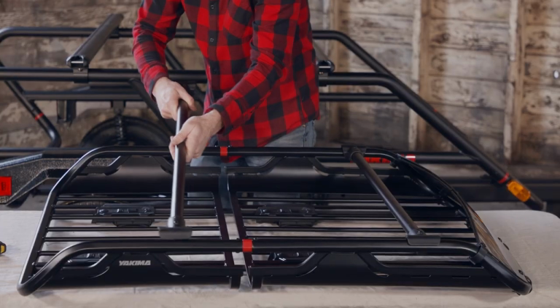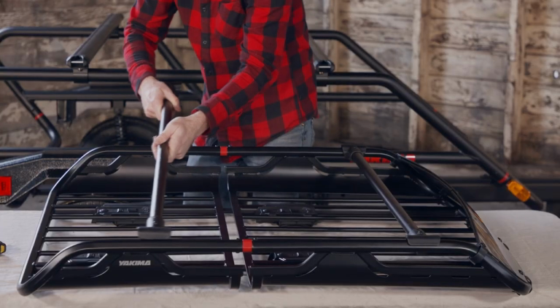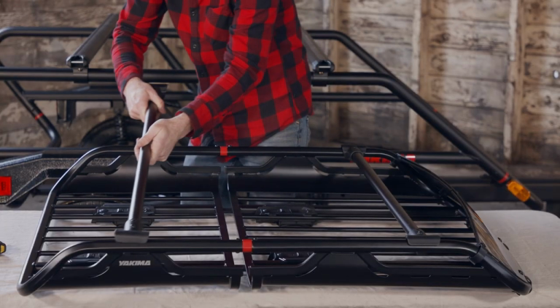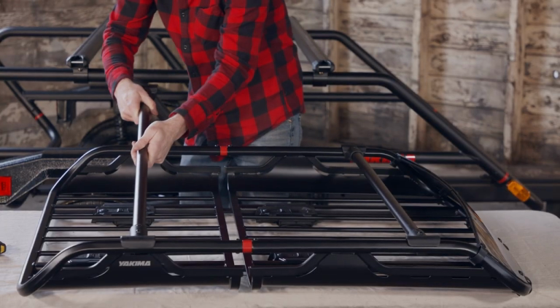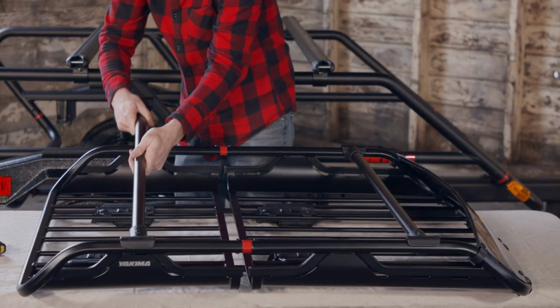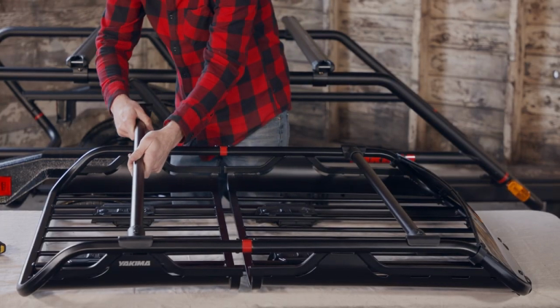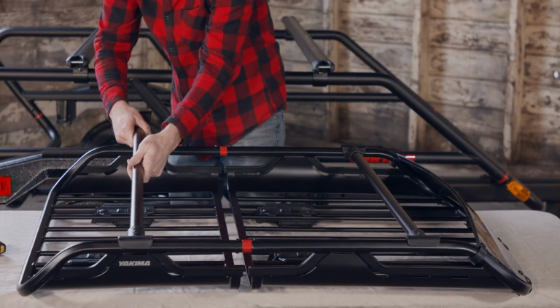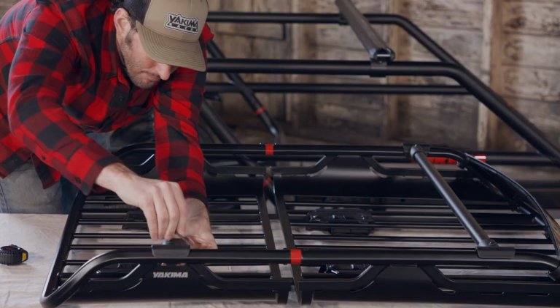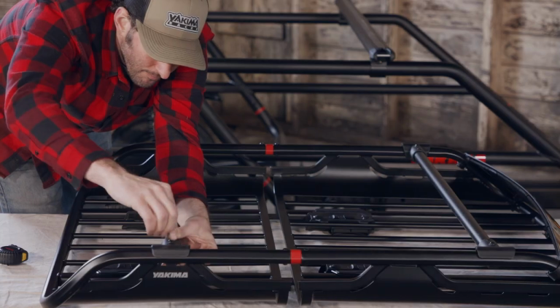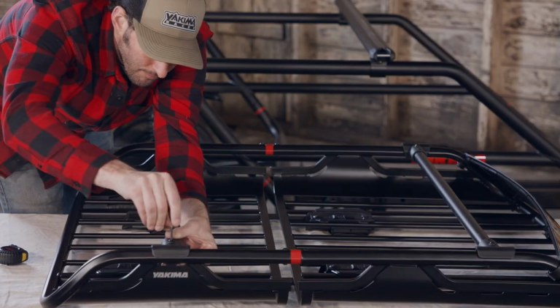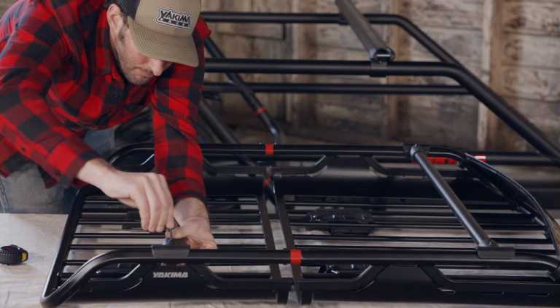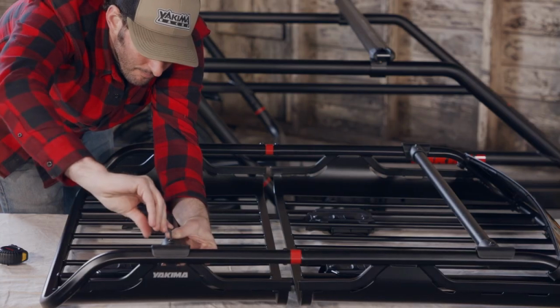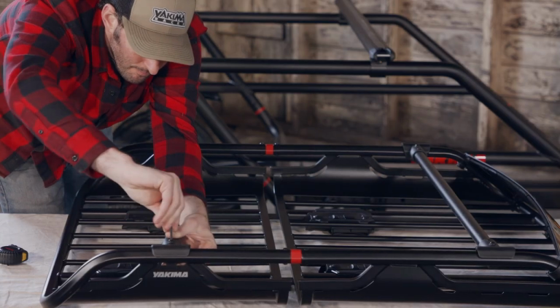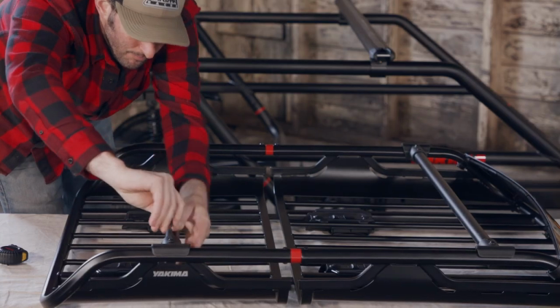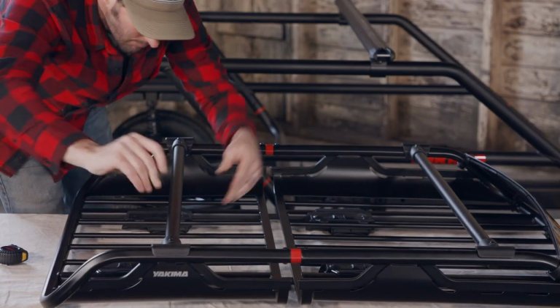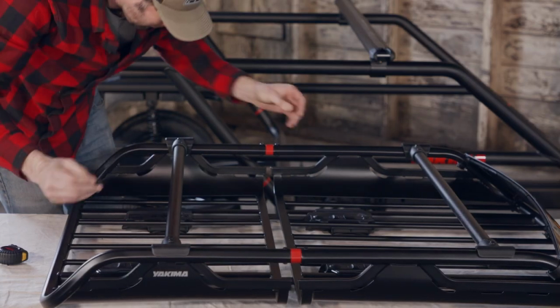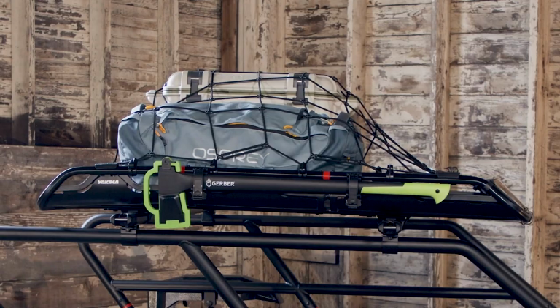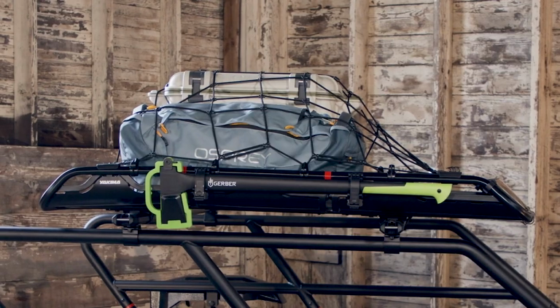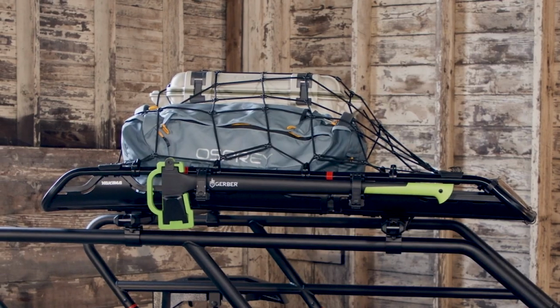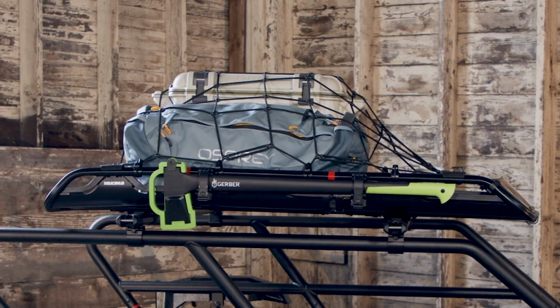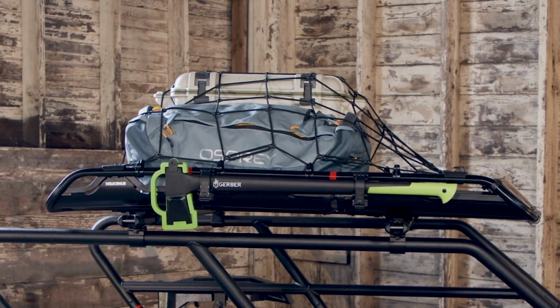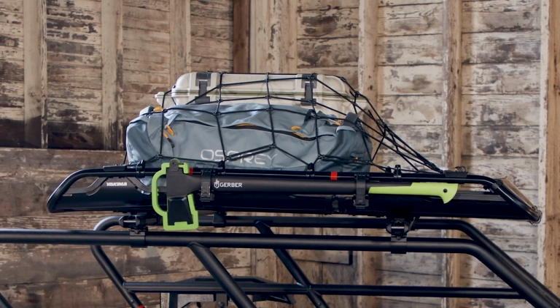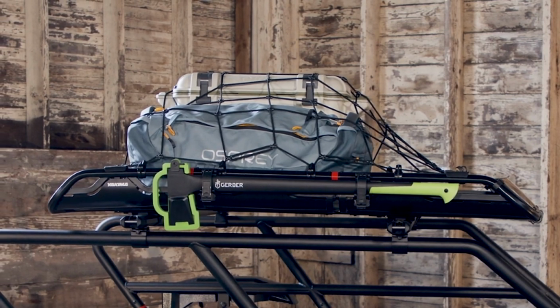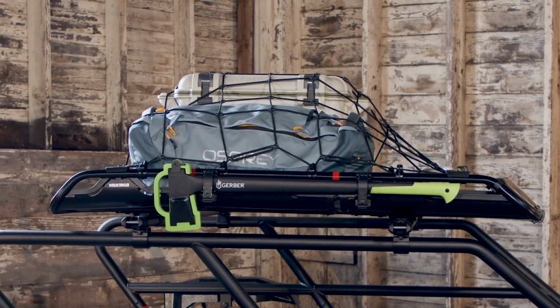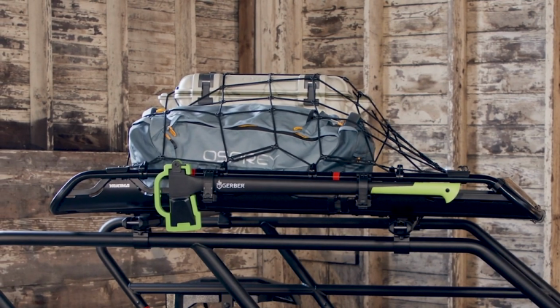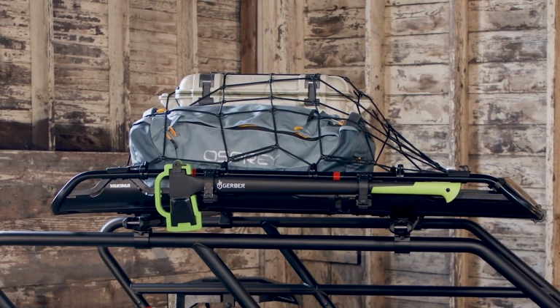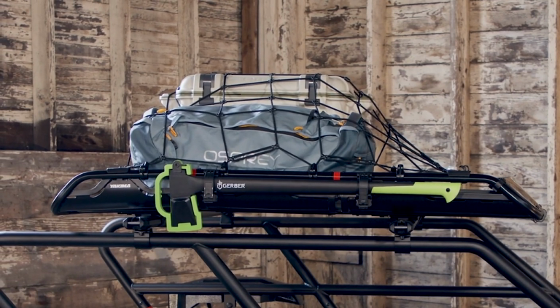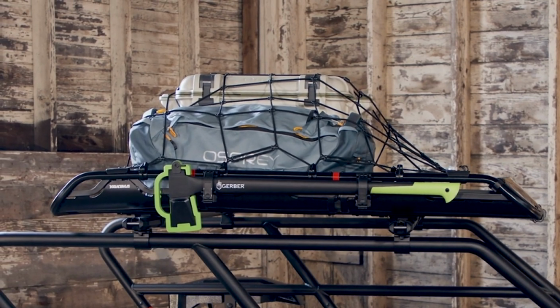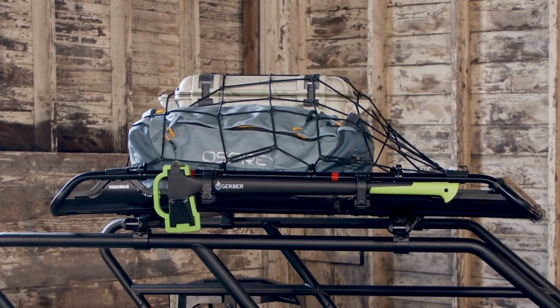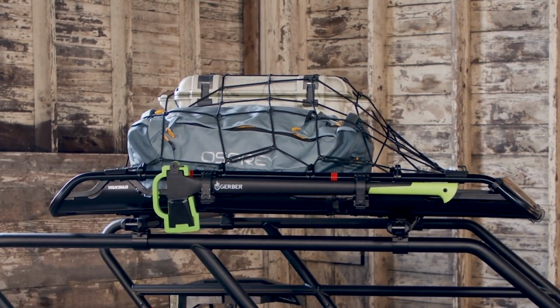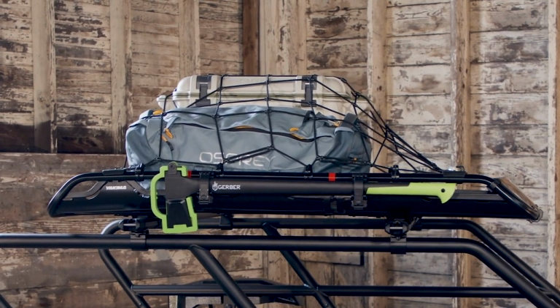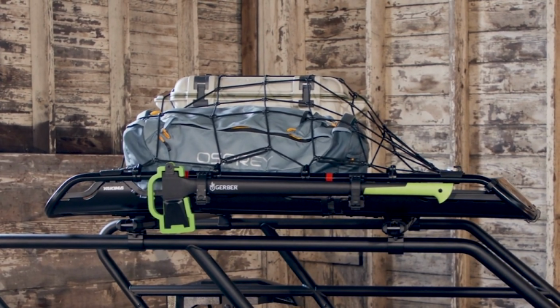The accessory bars are adjustable so you can add bikes and ski mounts. To fit longer items up top, the fairing and accessory bars are fully removable.